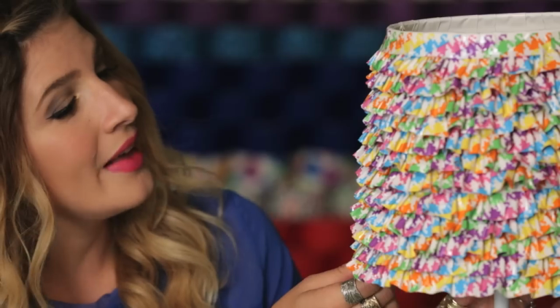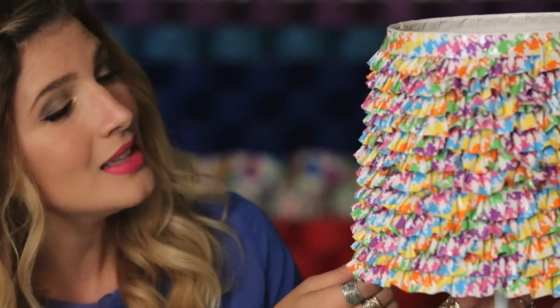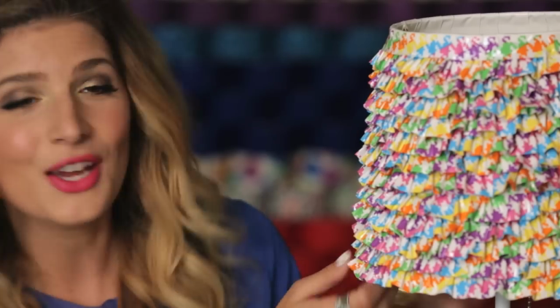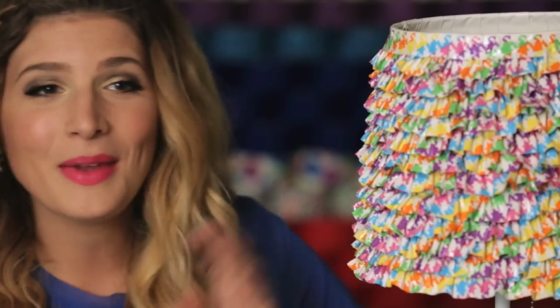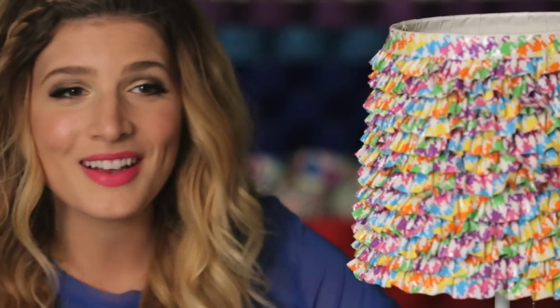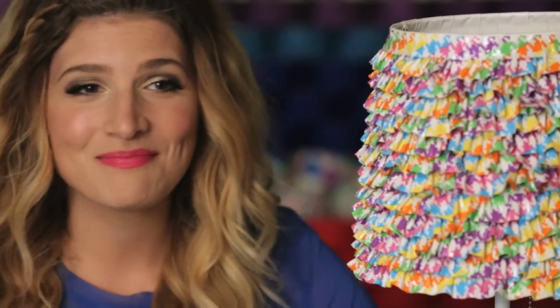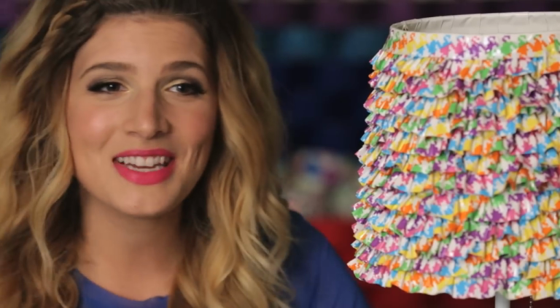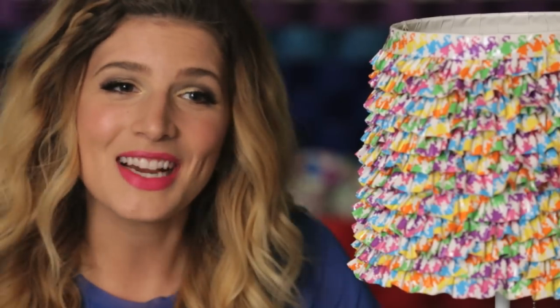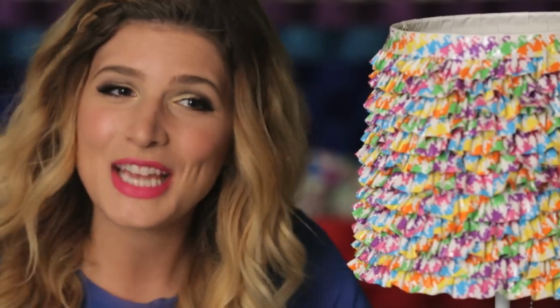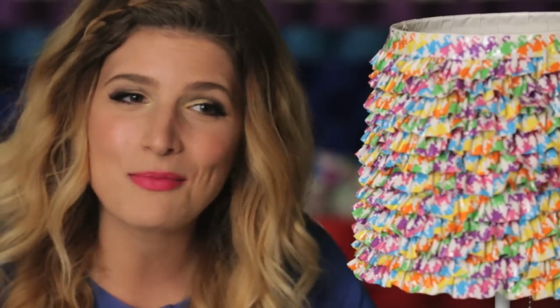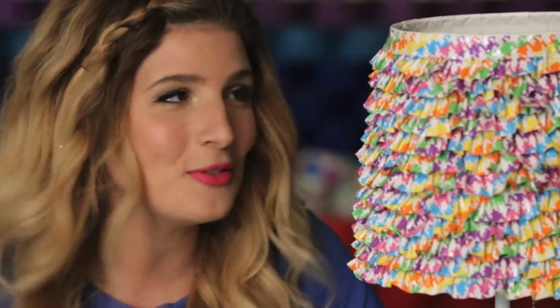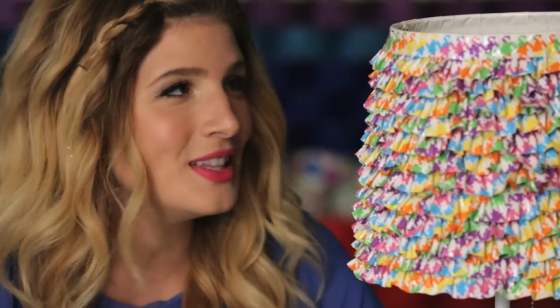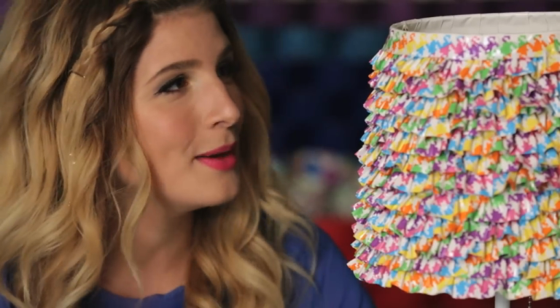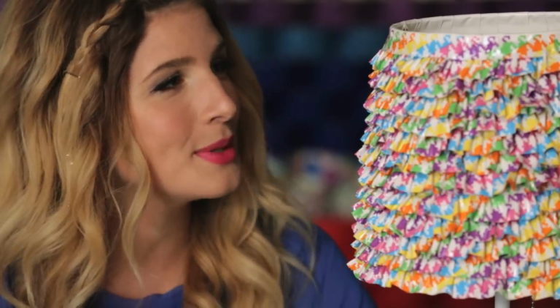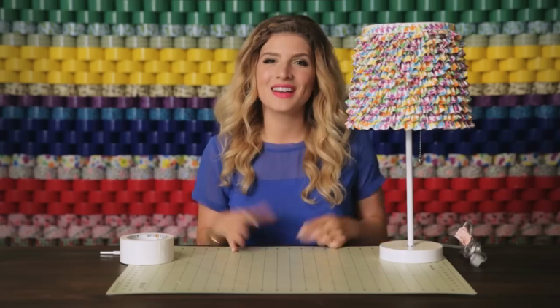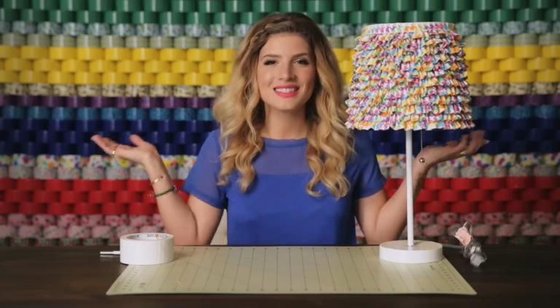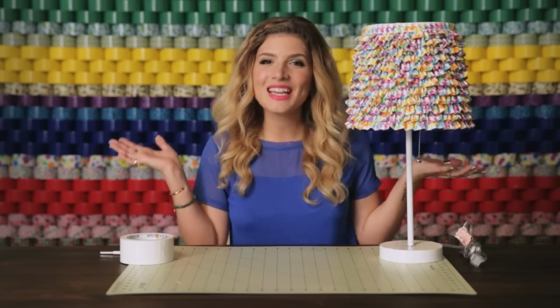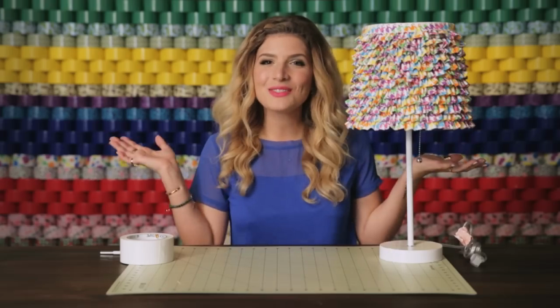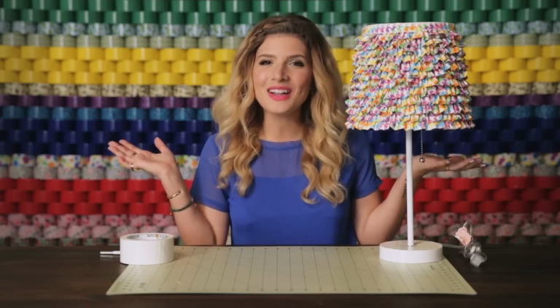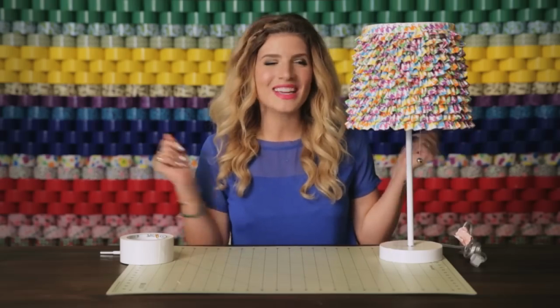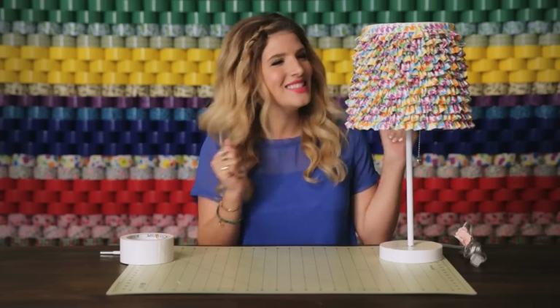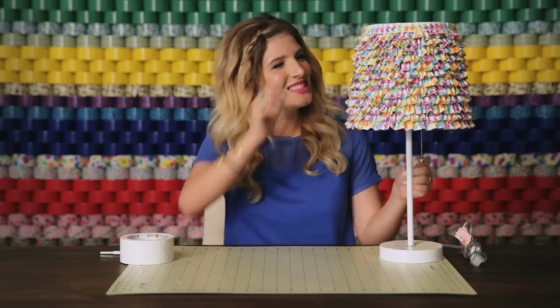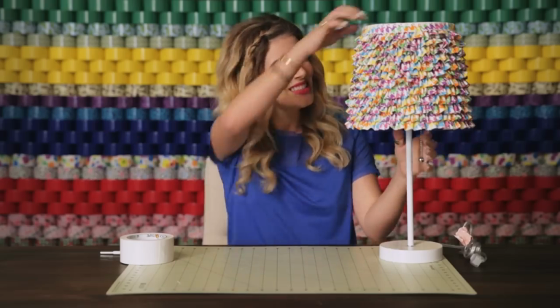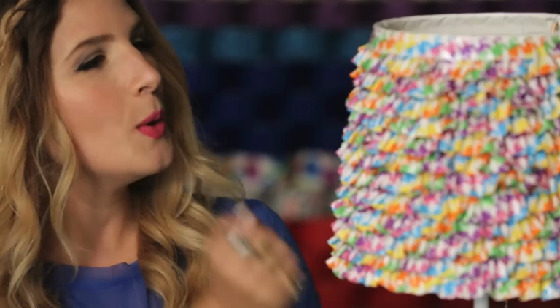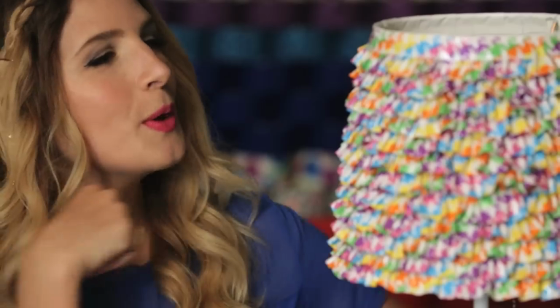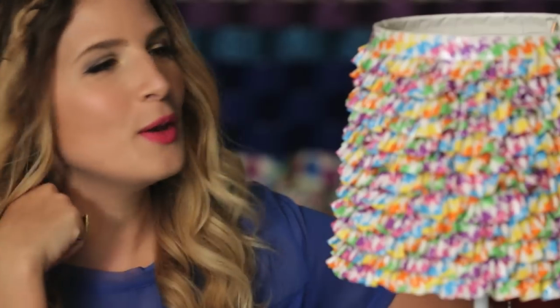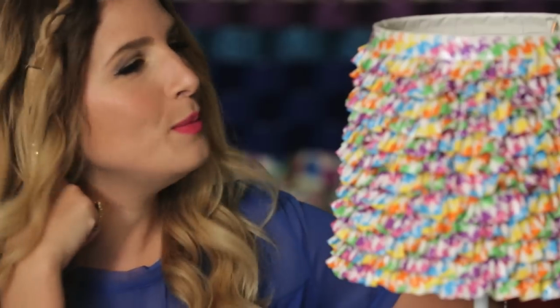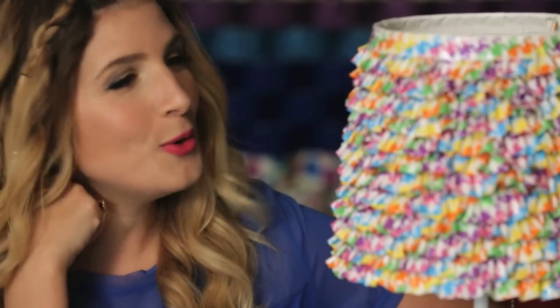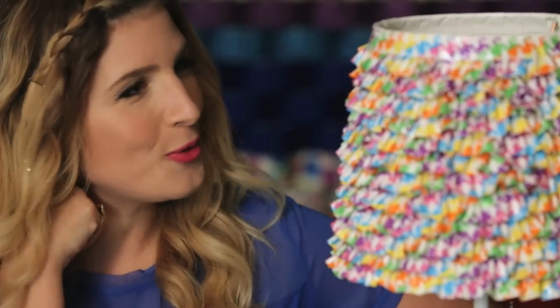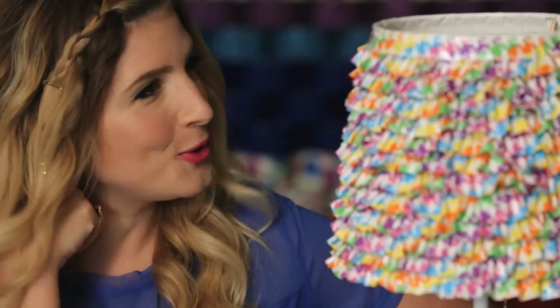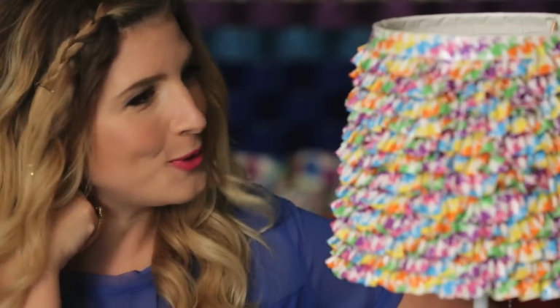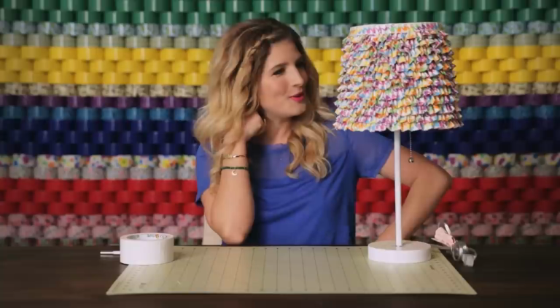And that's how you make a duct tape ruffled lamp. Thanks for watching. You are wearing a beautiful tutu.